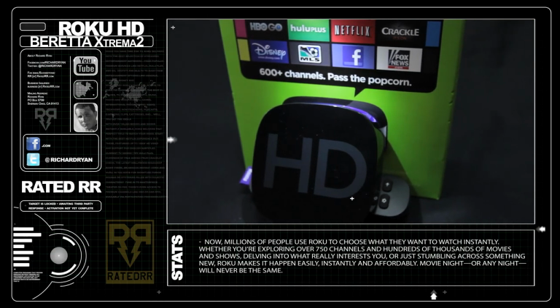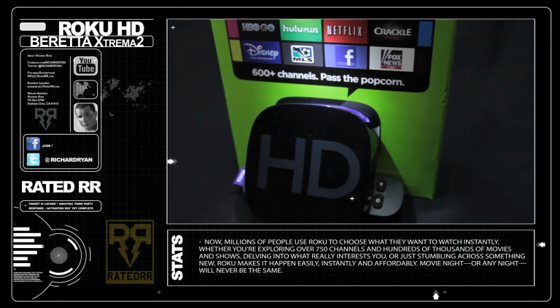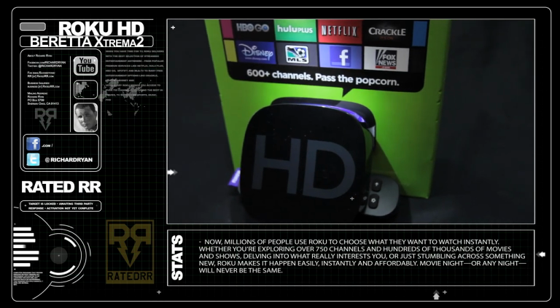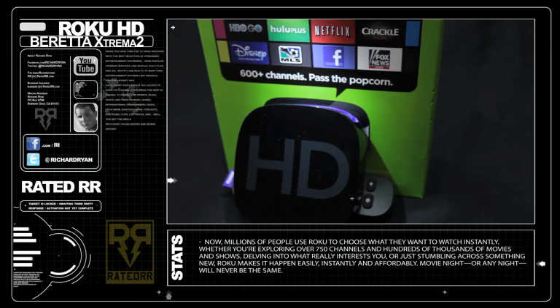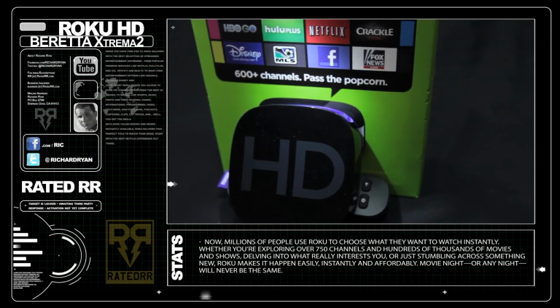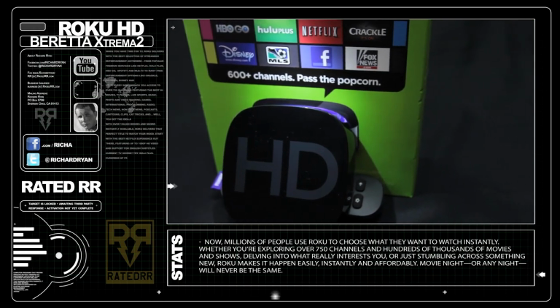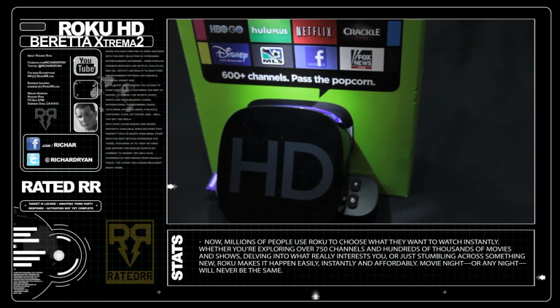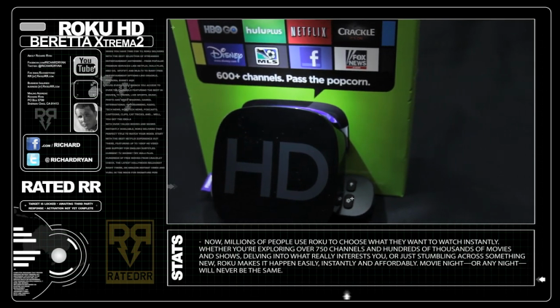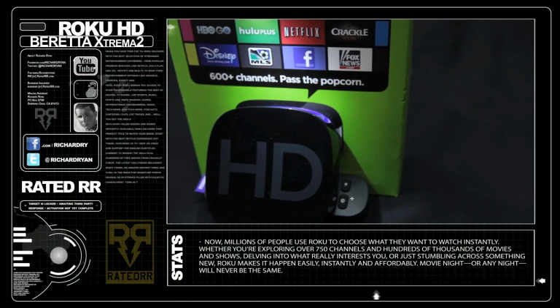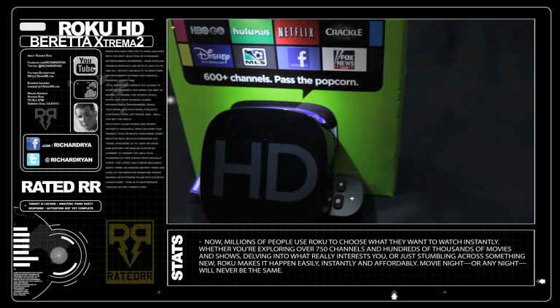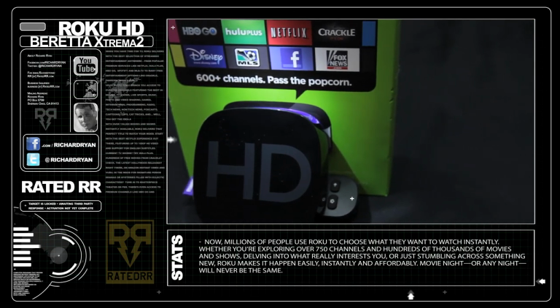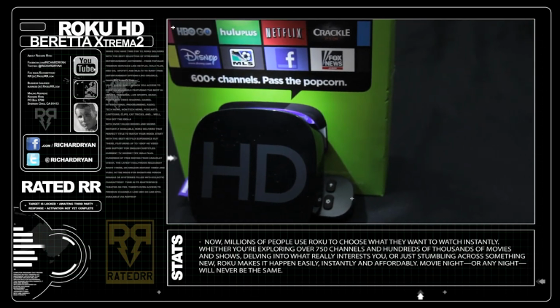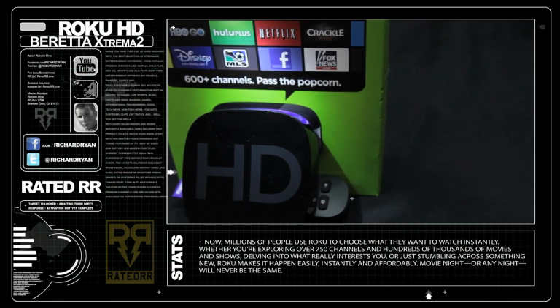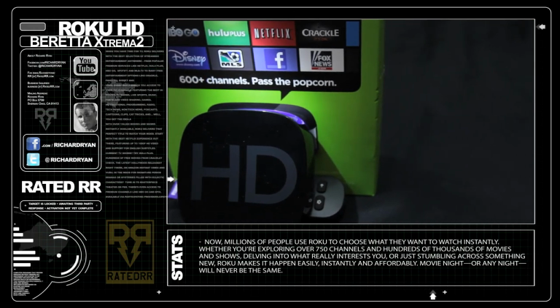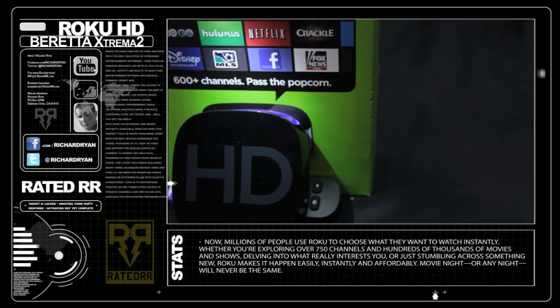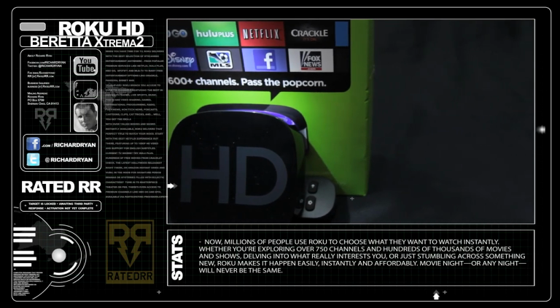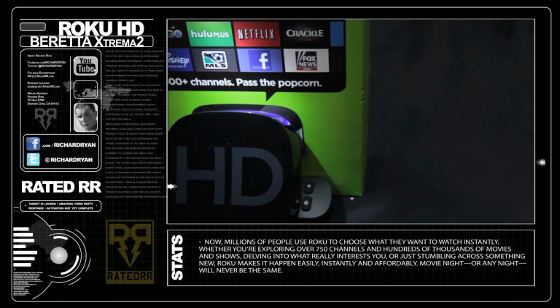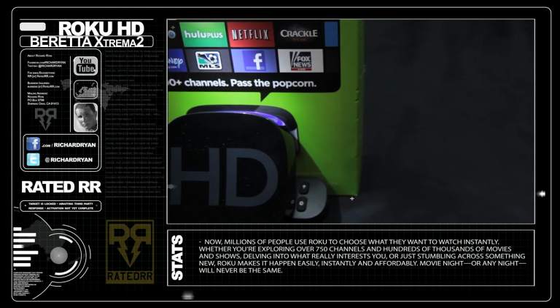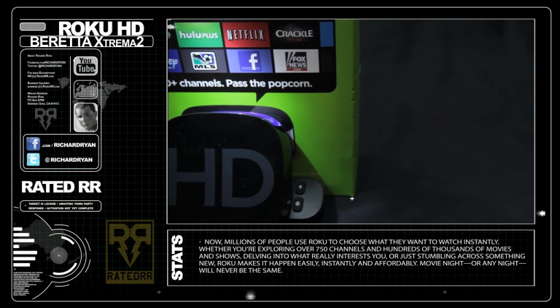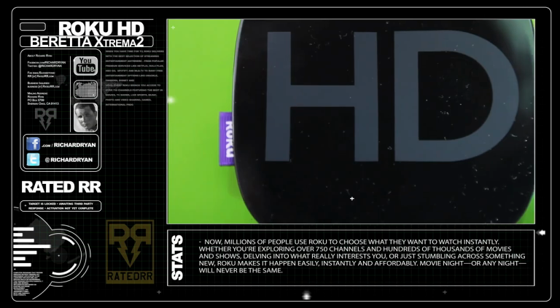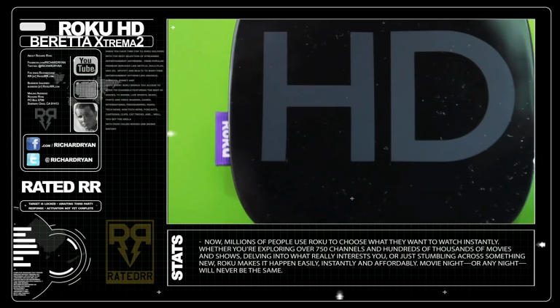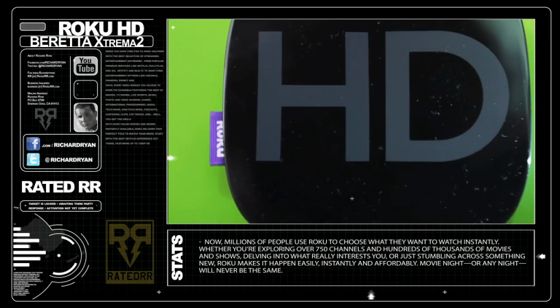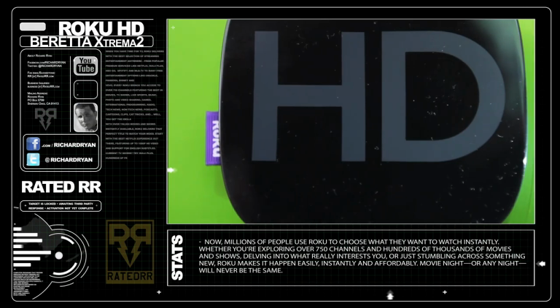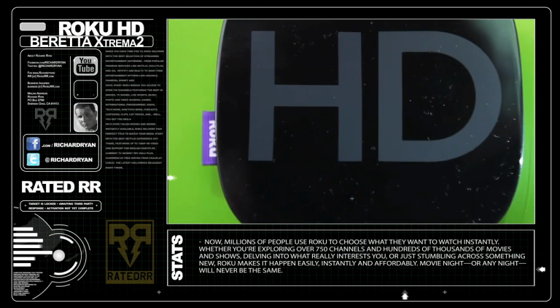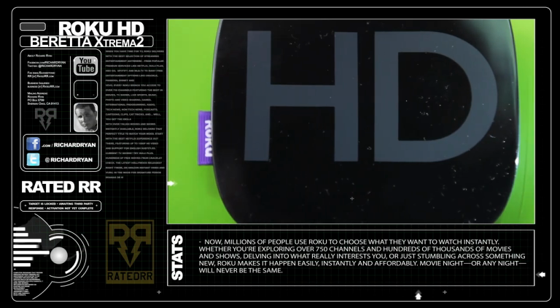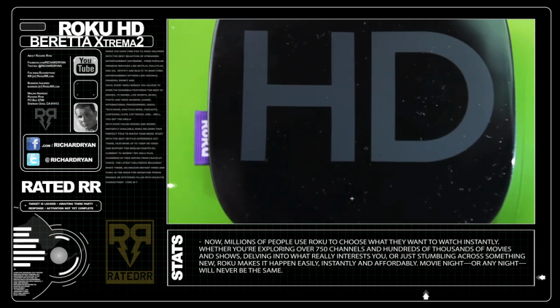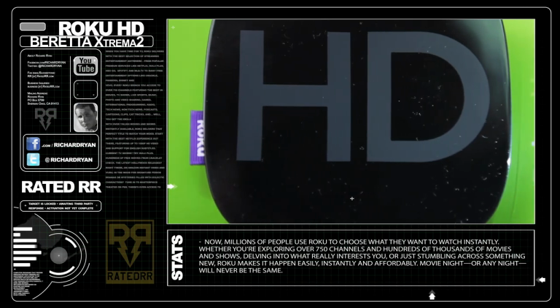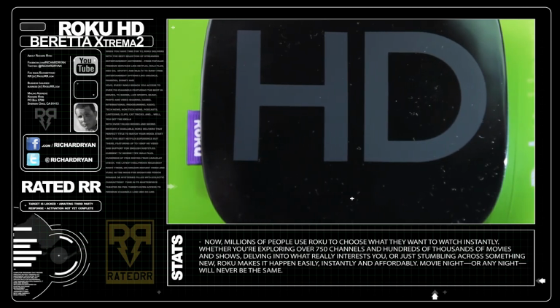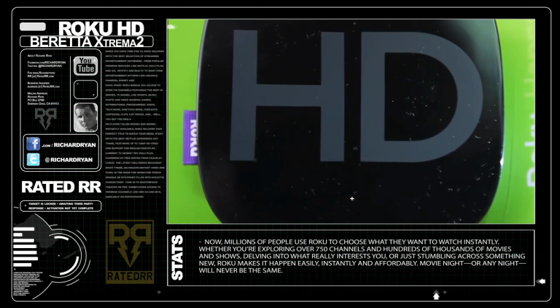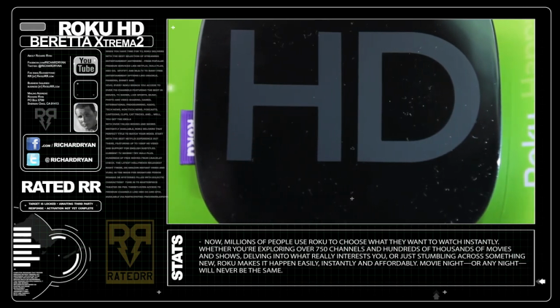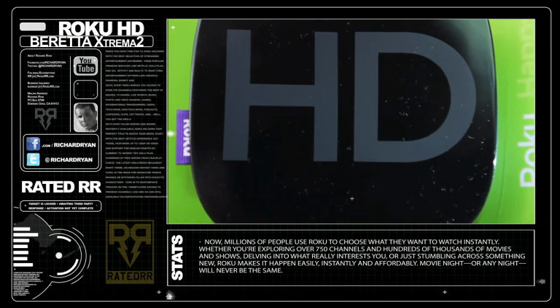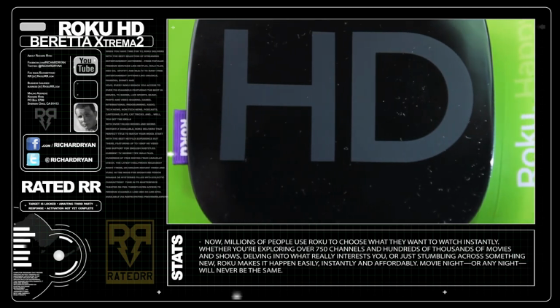Big special thanks to all you guys who've been sending me your gadgets to destroy, so be on the lookout for viewer-submitted episodes soon. If you want to send me your tech to destroy, my address is in the description below.